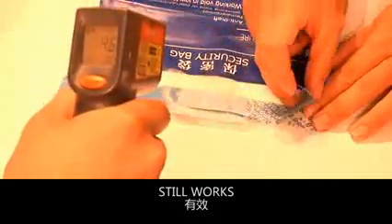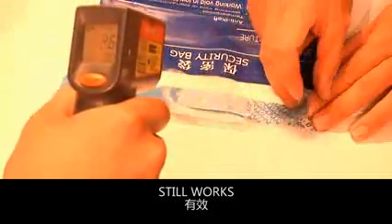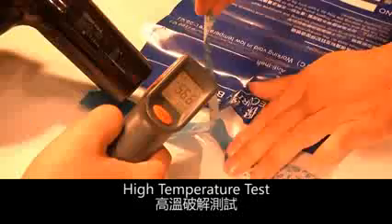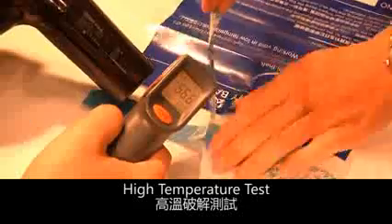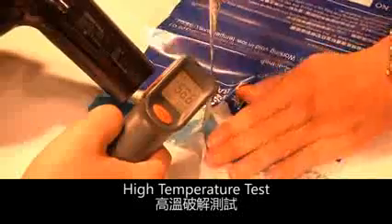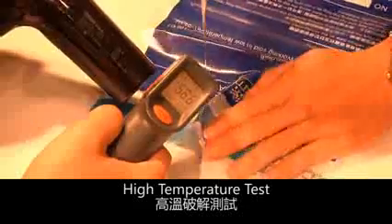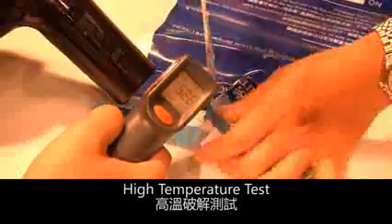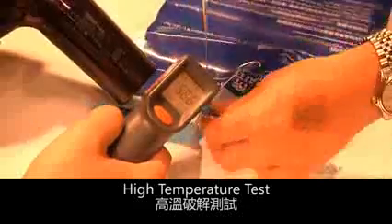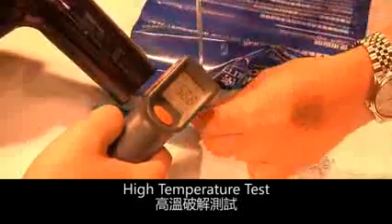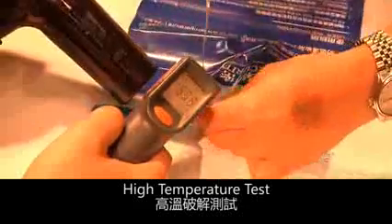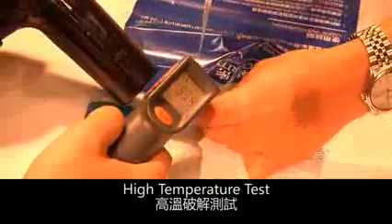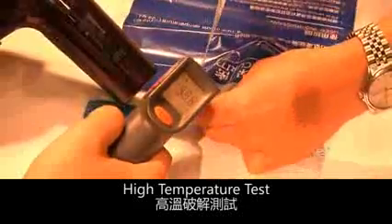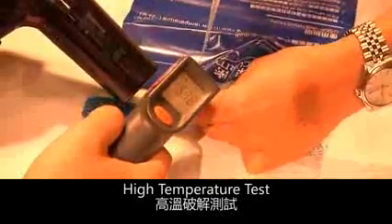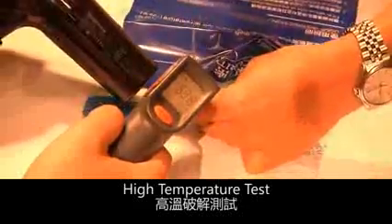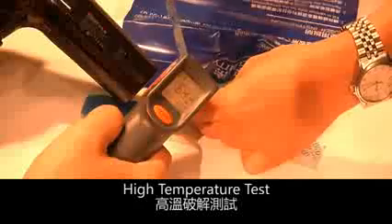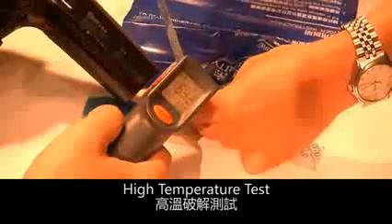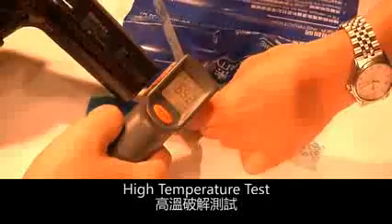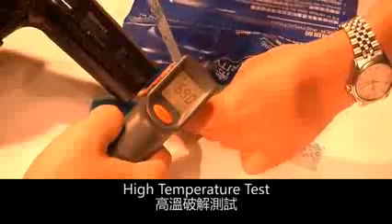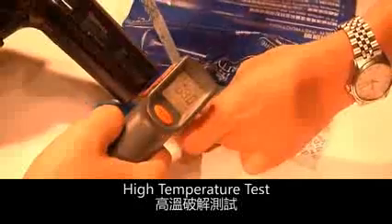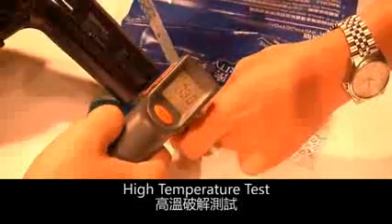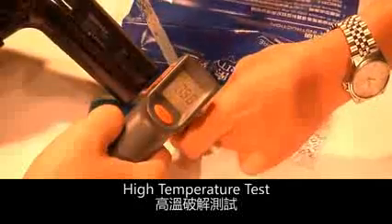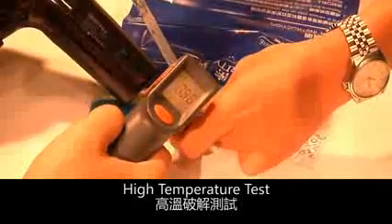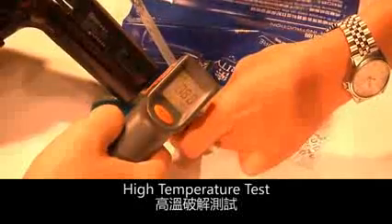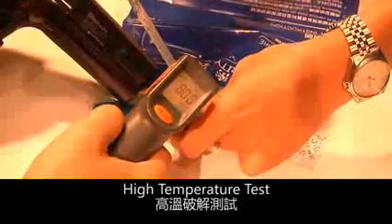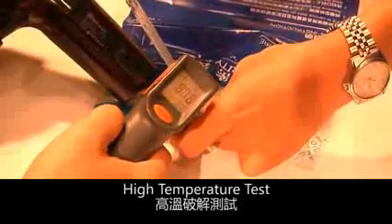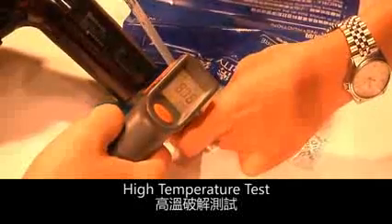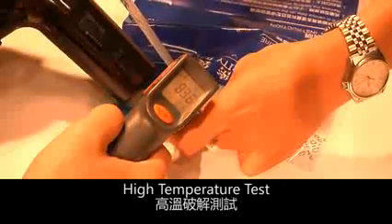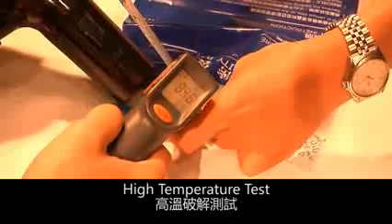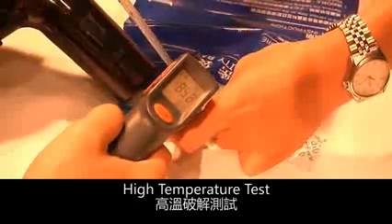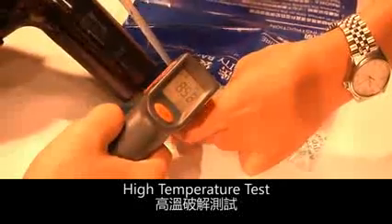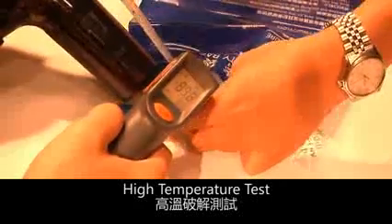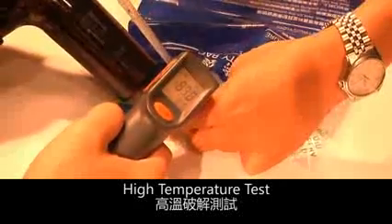And again, in the high temperature test, the seal still works.